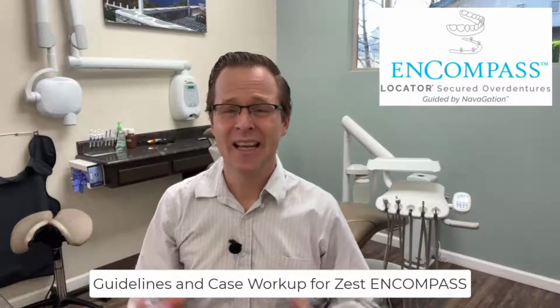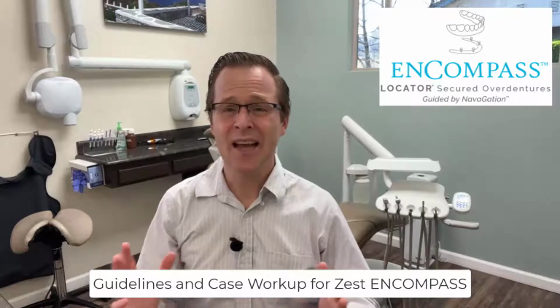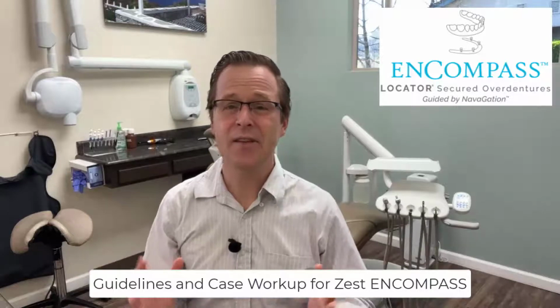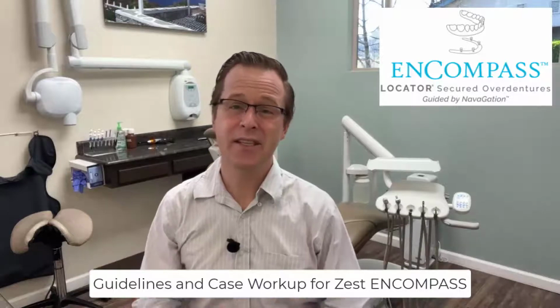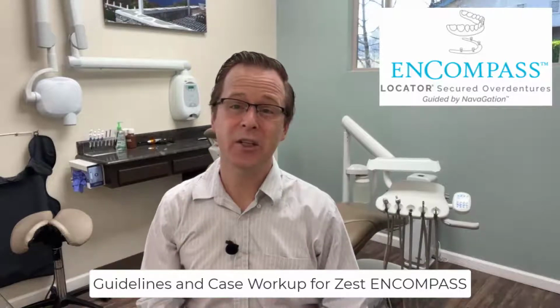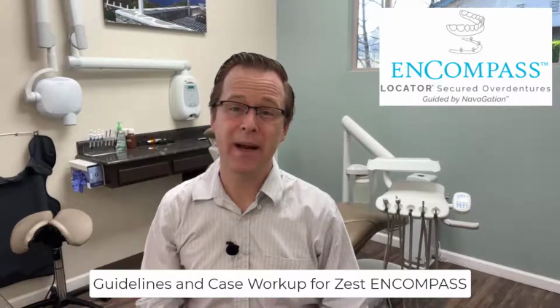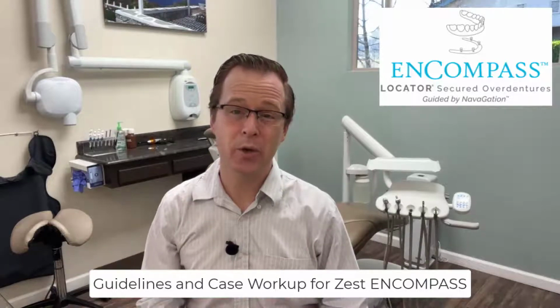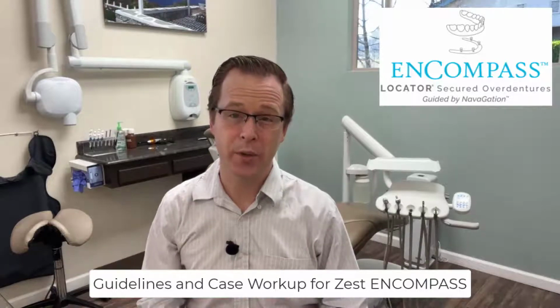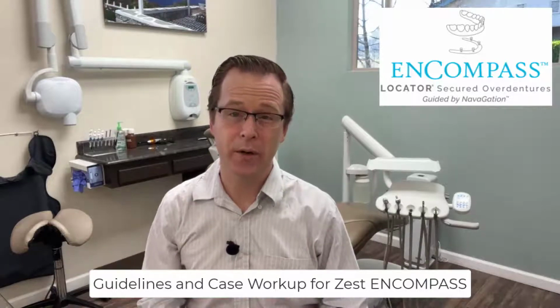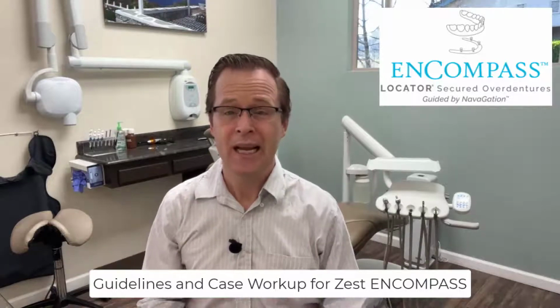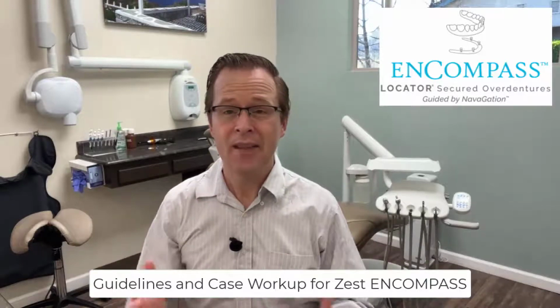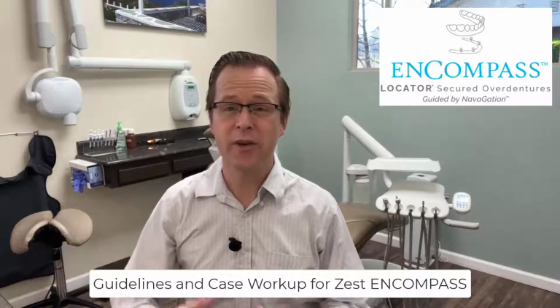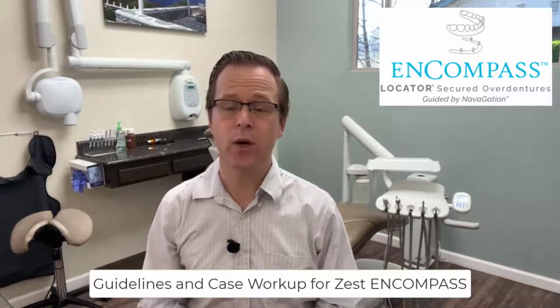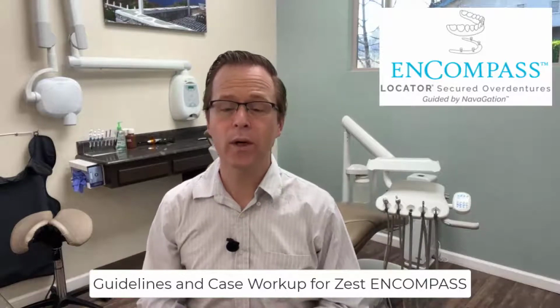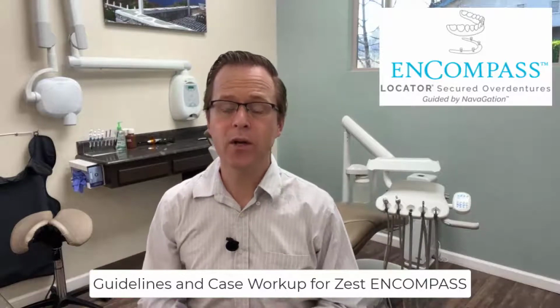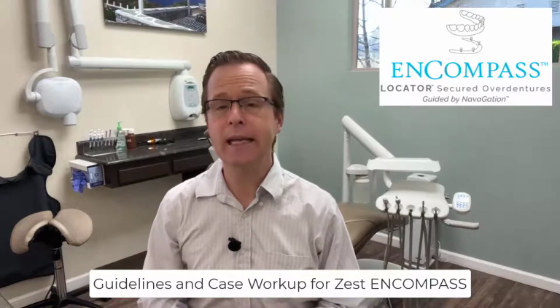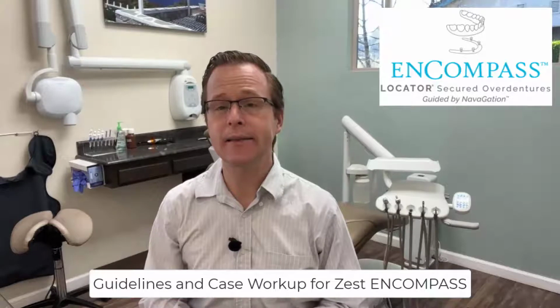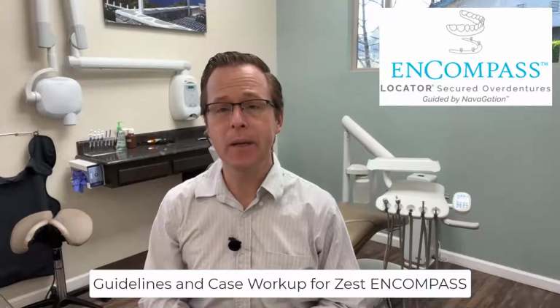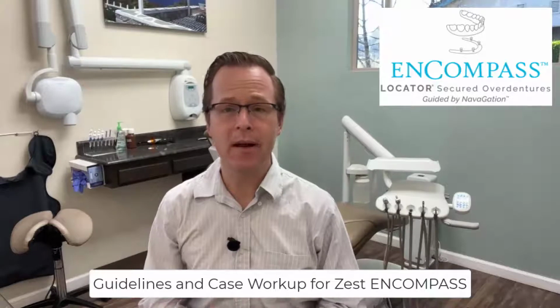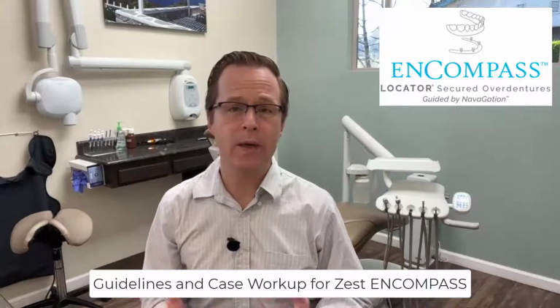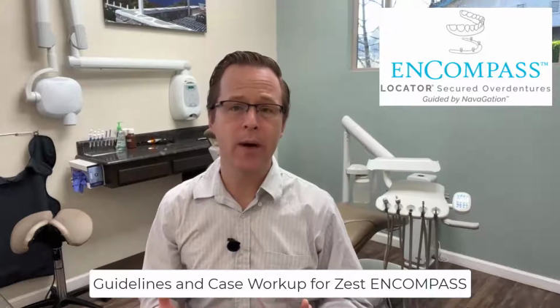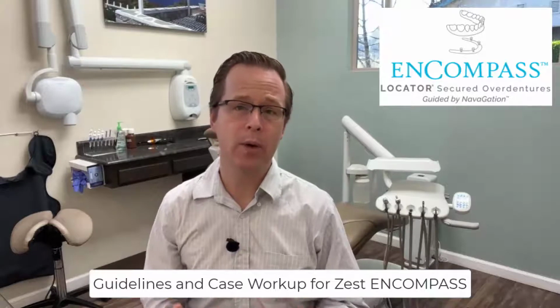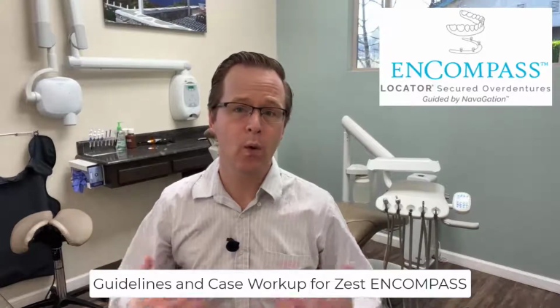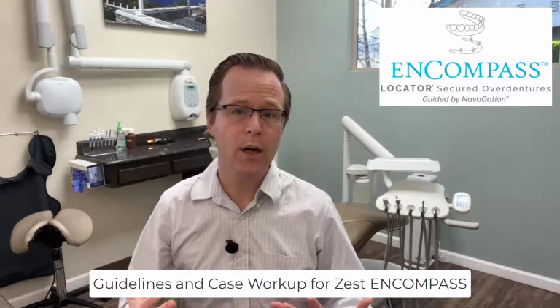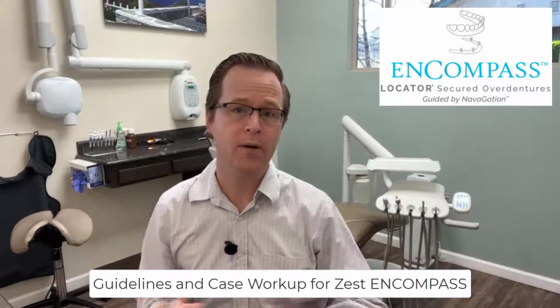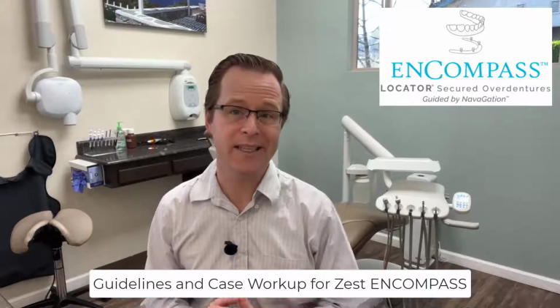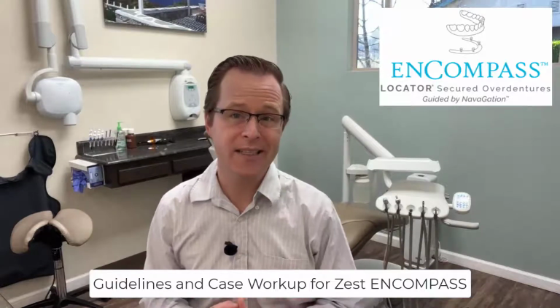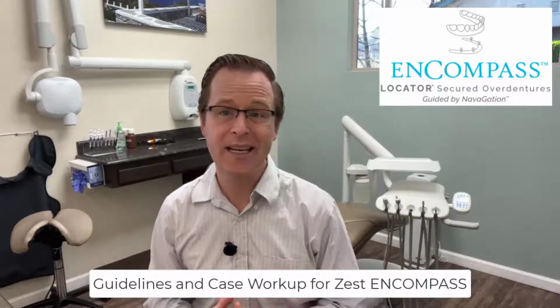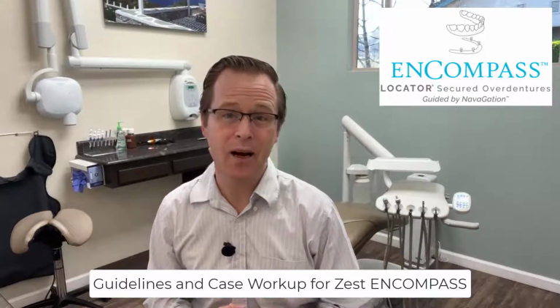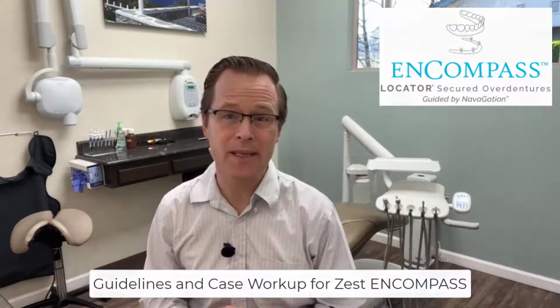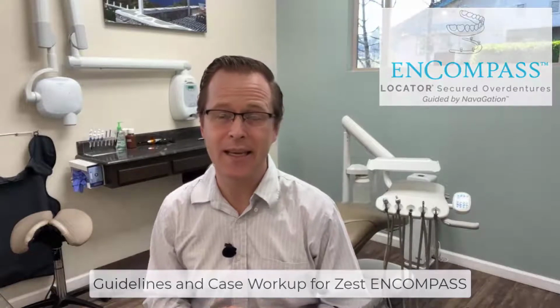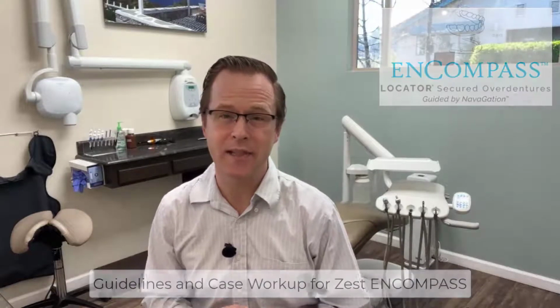Hi there, this is Dr. Michael Shearer. In this video, we're going to be talking a little bit about how we go ahead and work up our Zest Encompass cases.